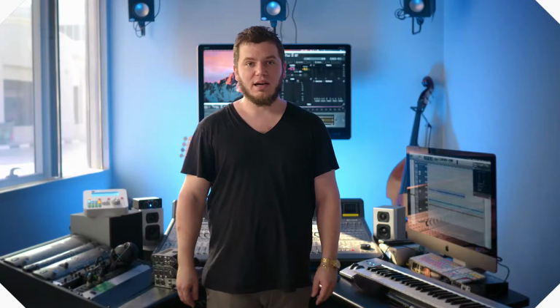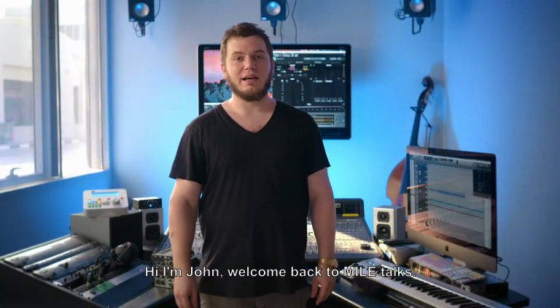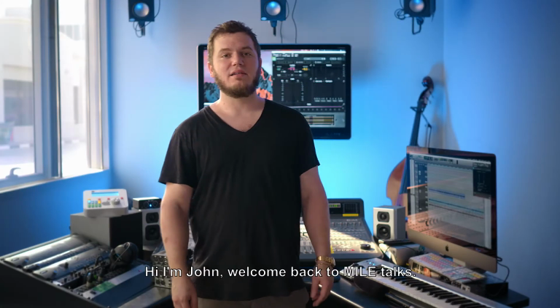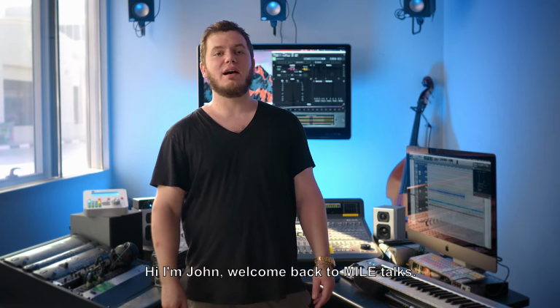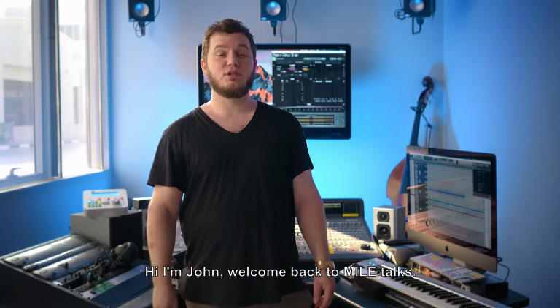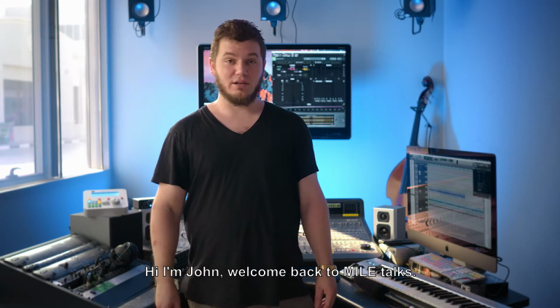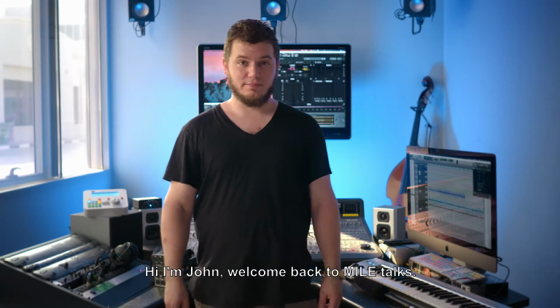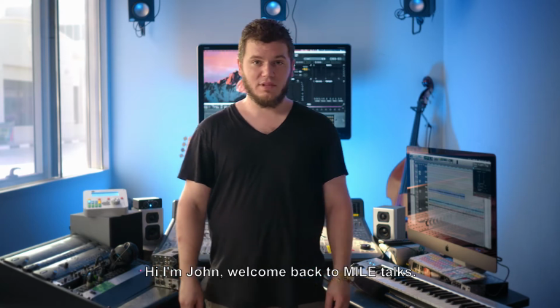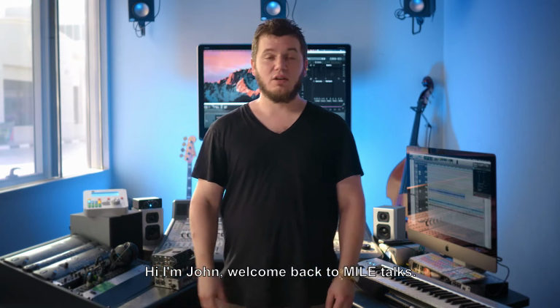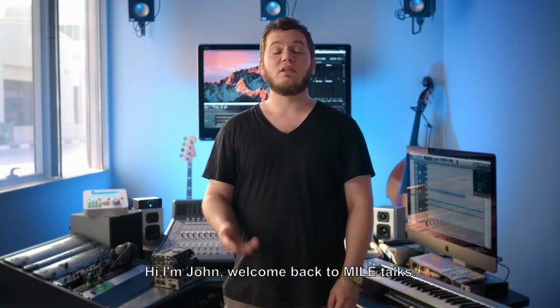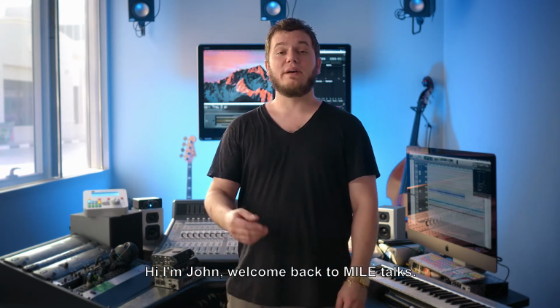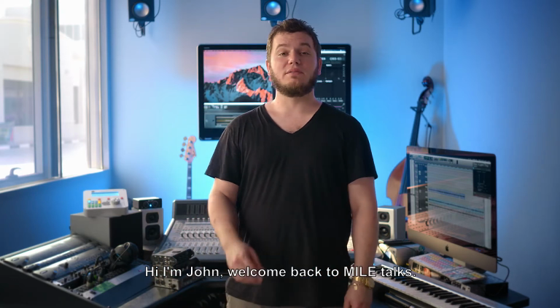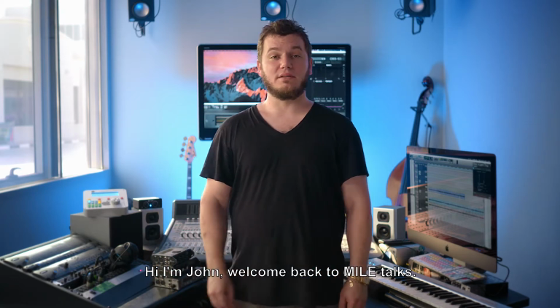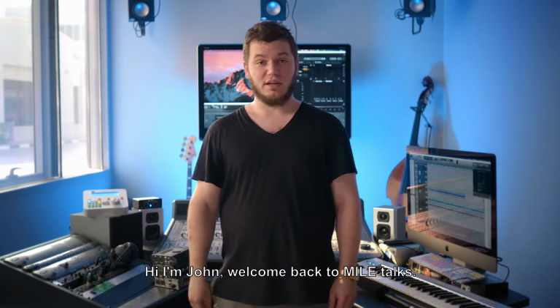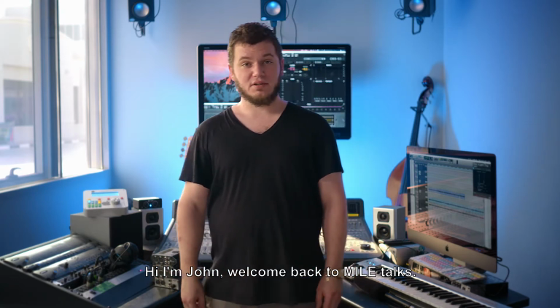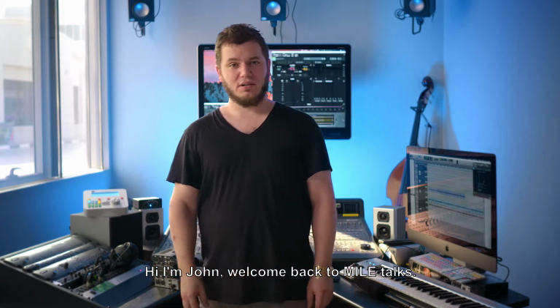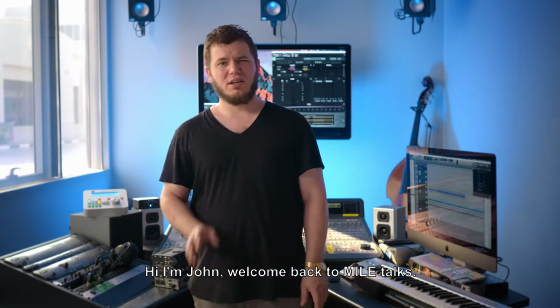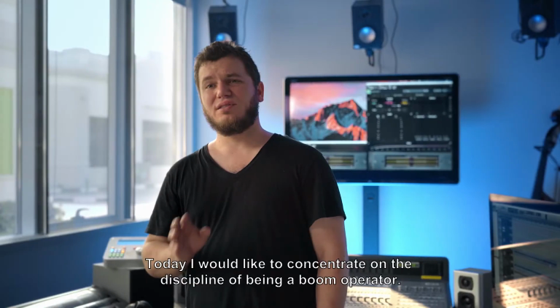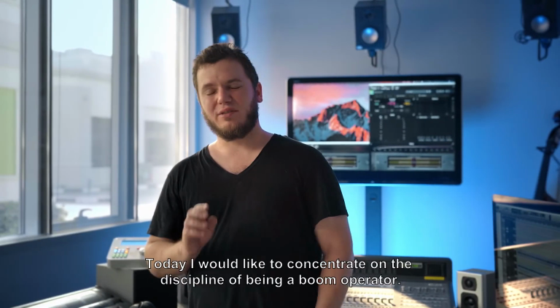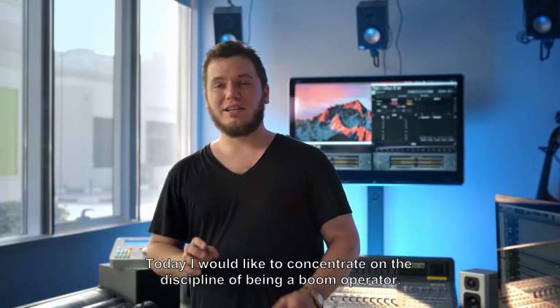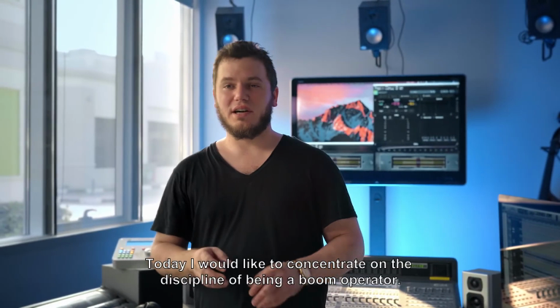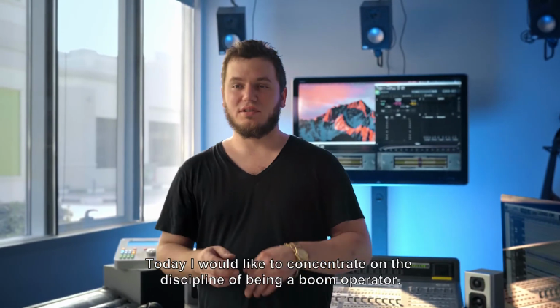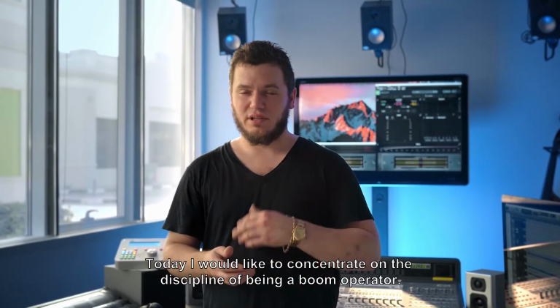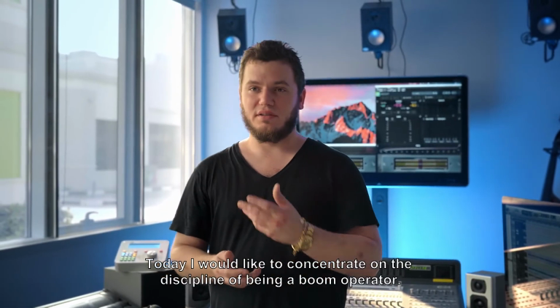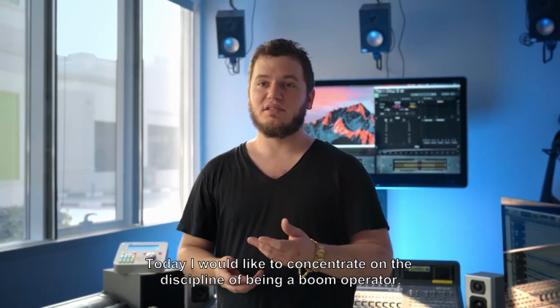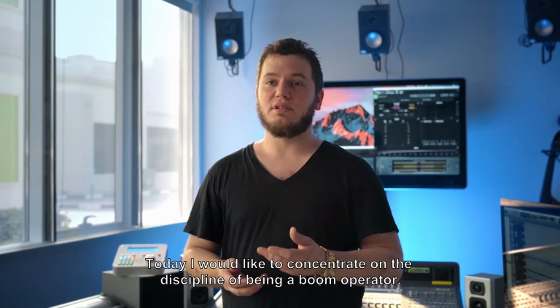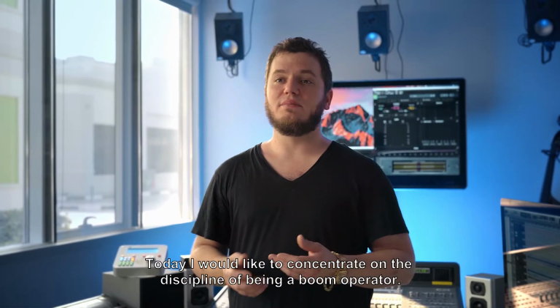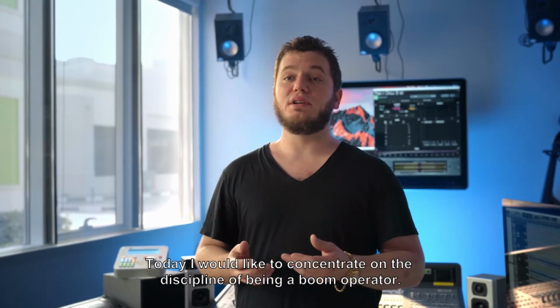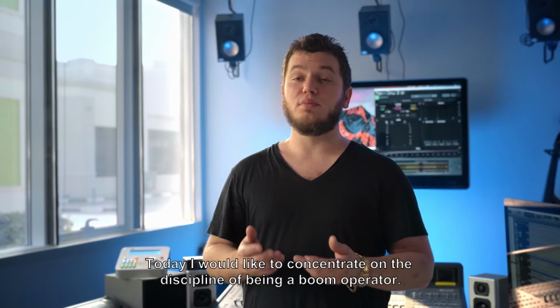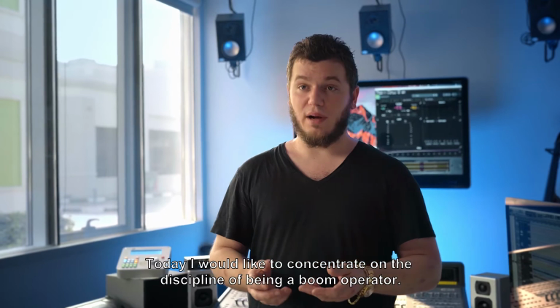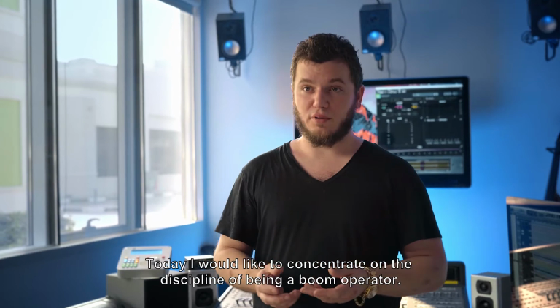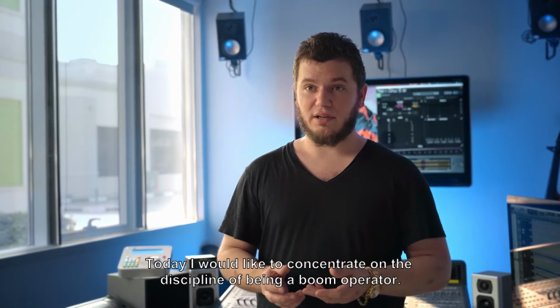Hi, I'm John. Welcome back to Mild Talks. Today I would like to concentrate on the discipline of being a boom operator.